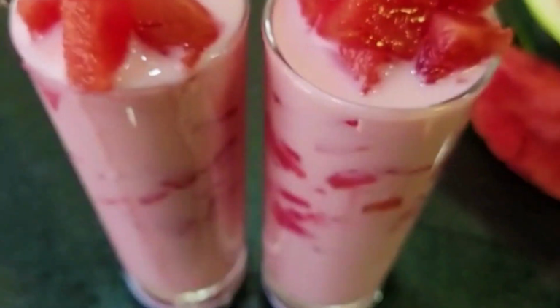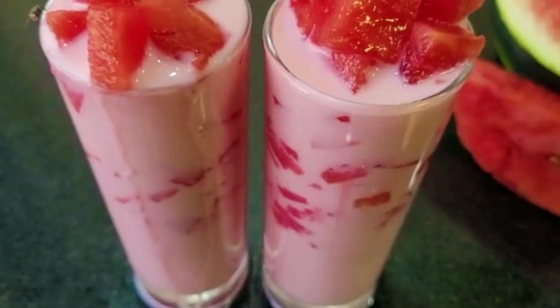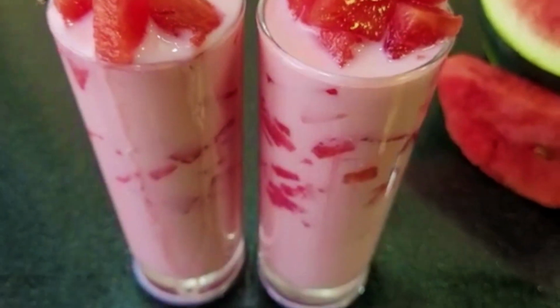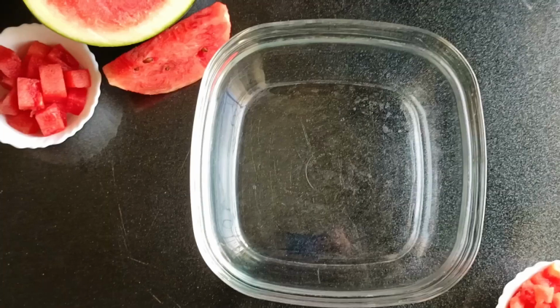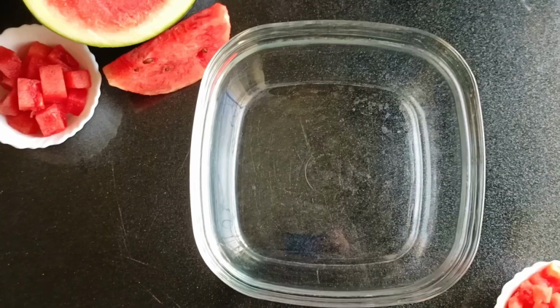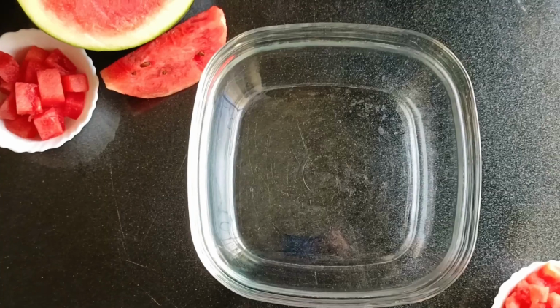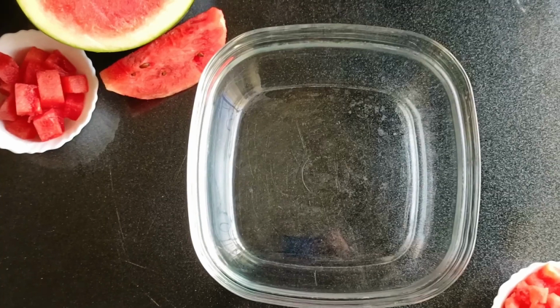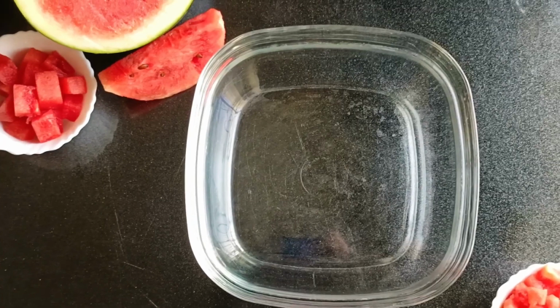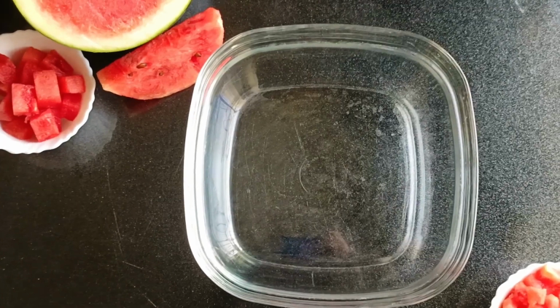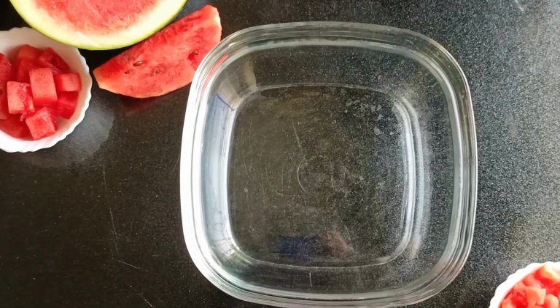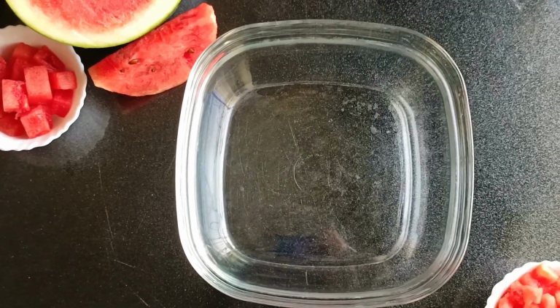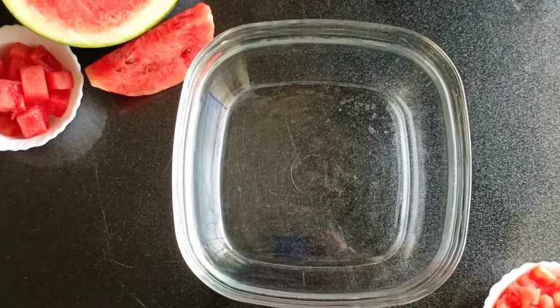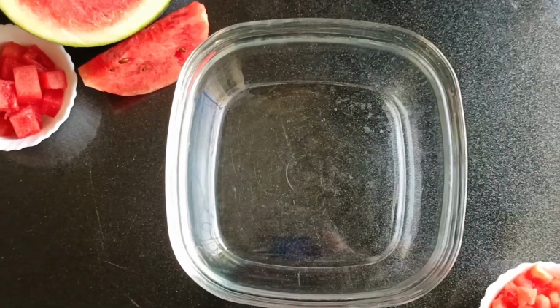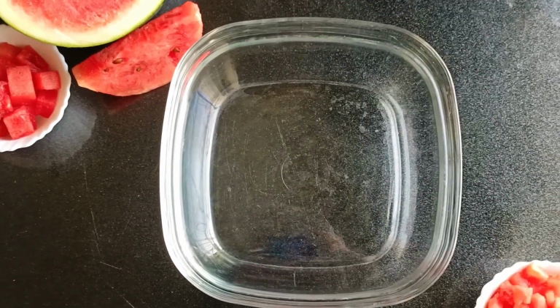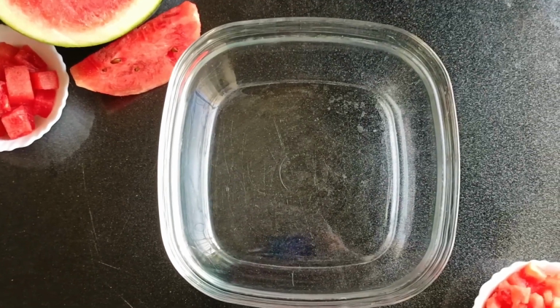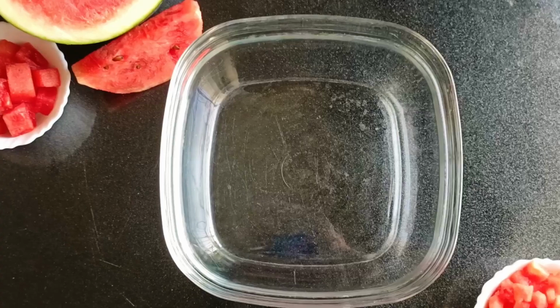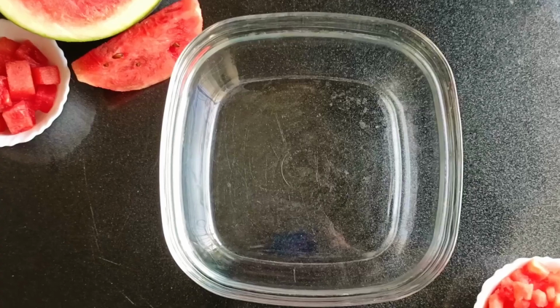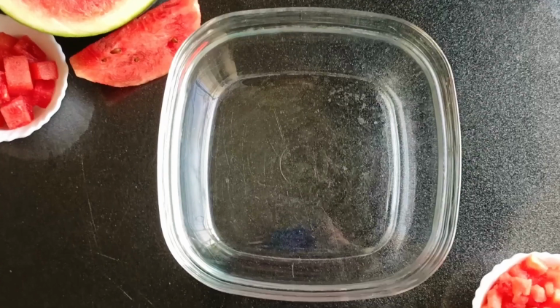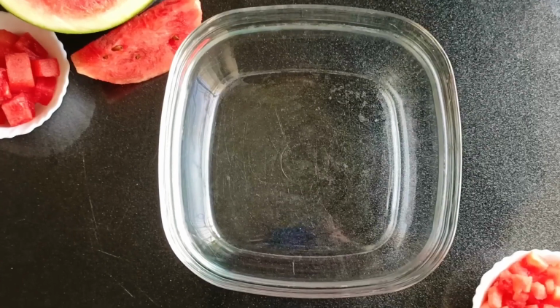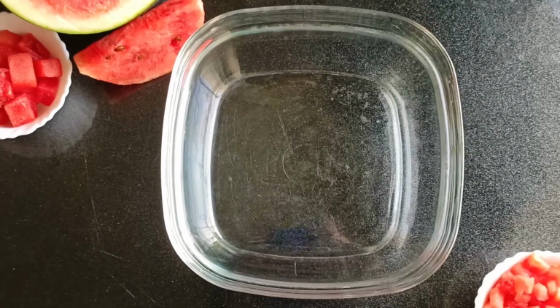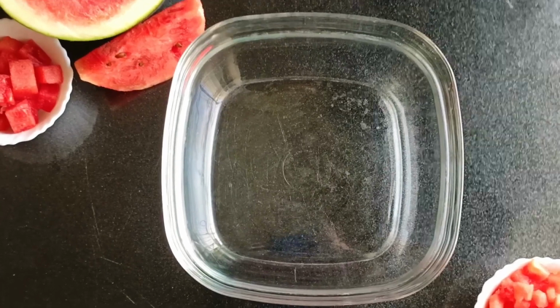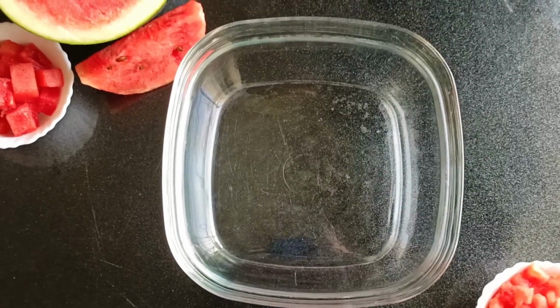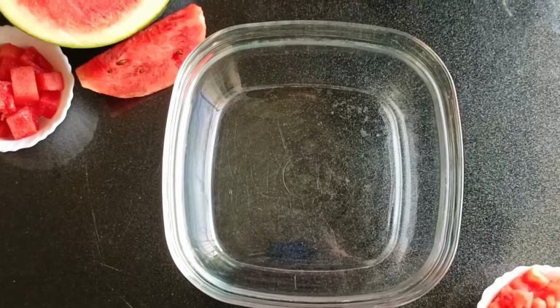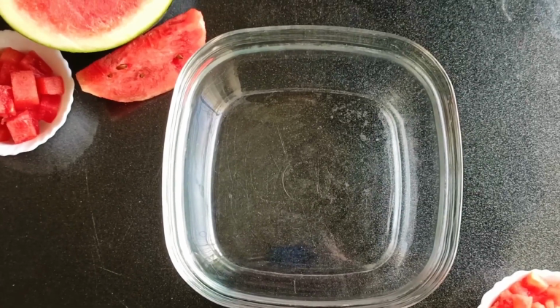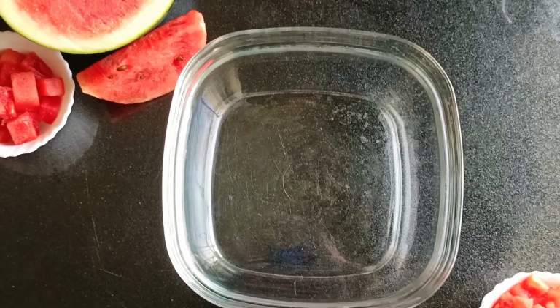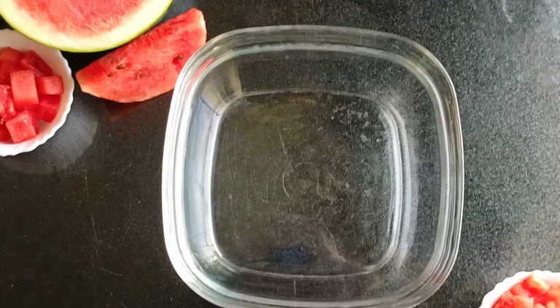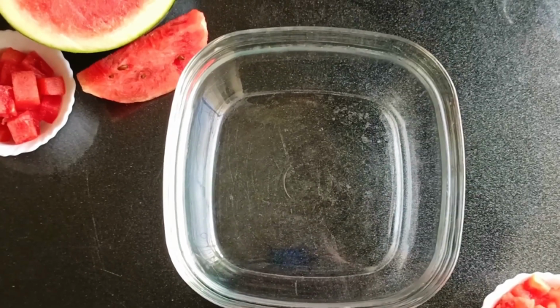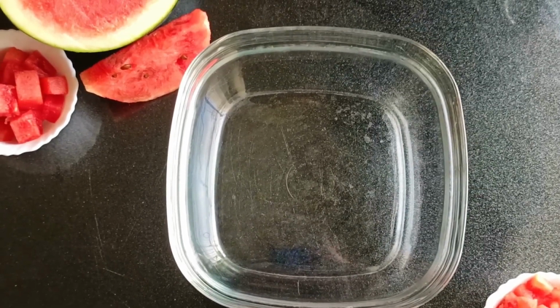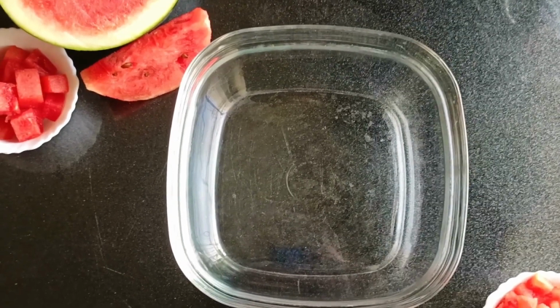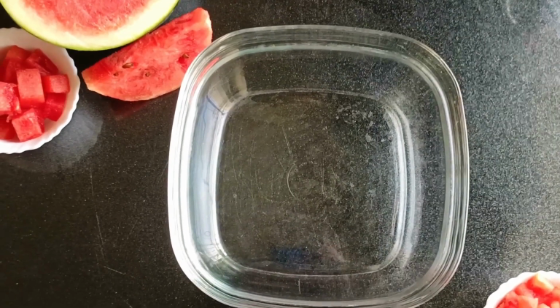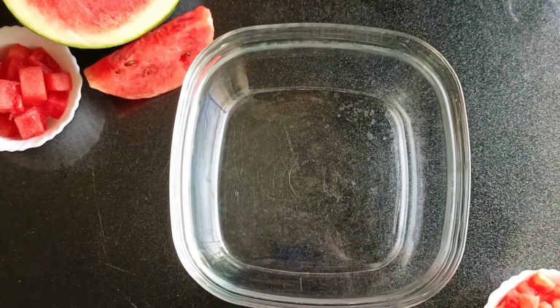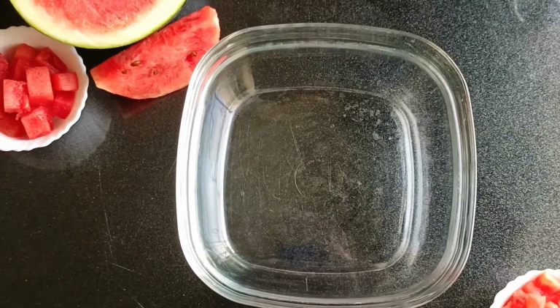Hello everyone, today we are making a Shrubat, which is Mumbai's famous summer shrubat.